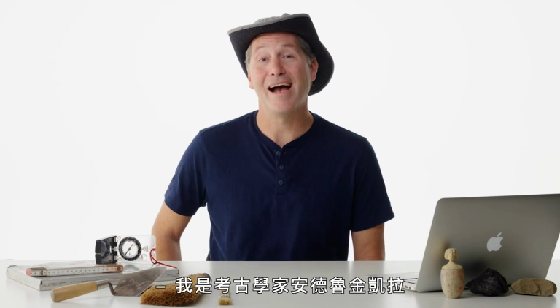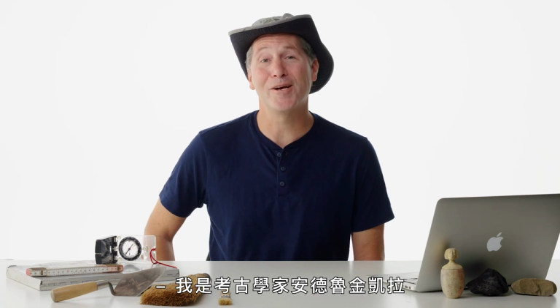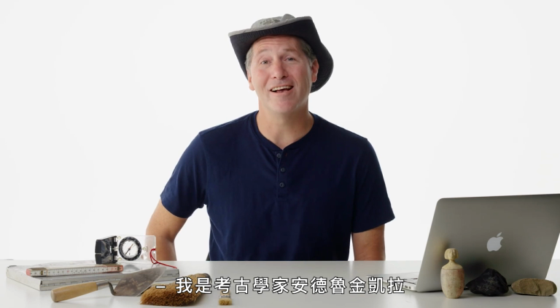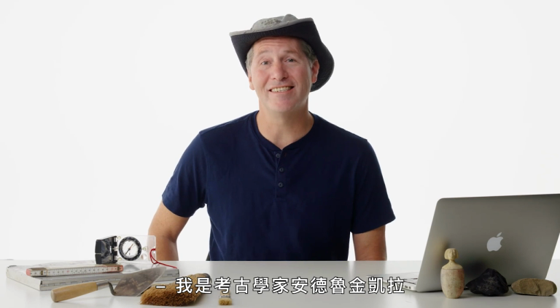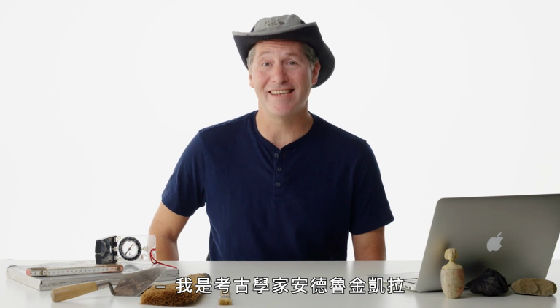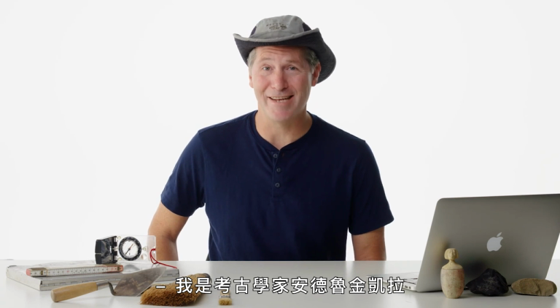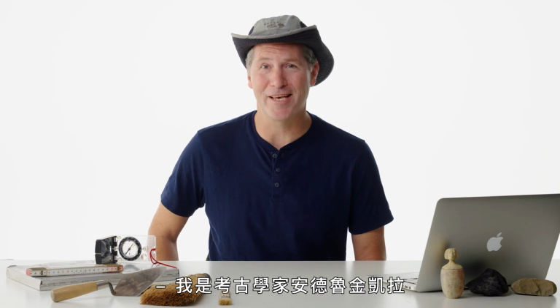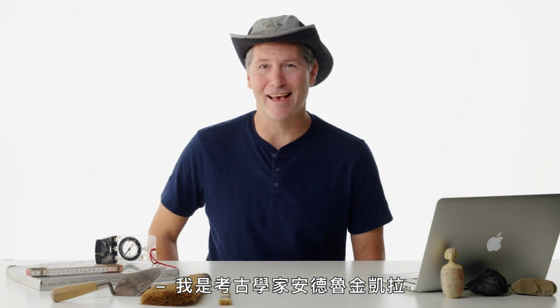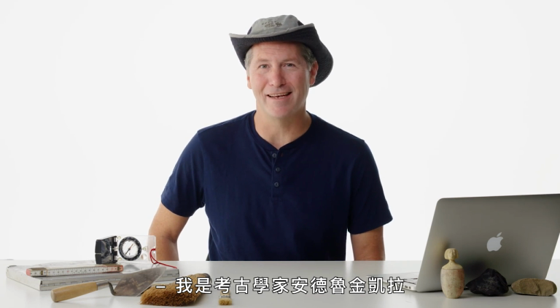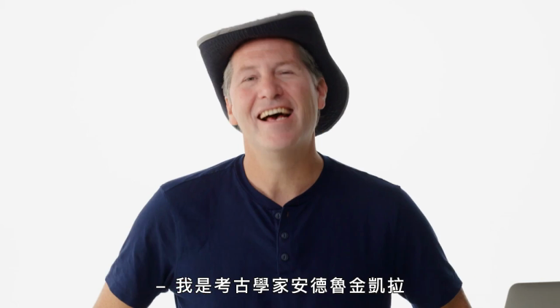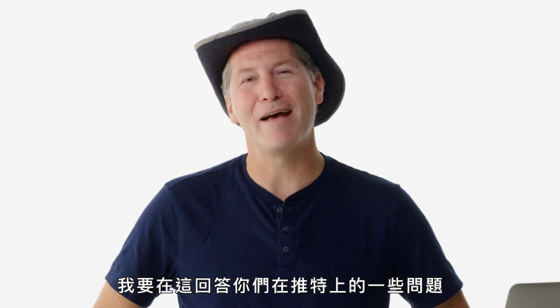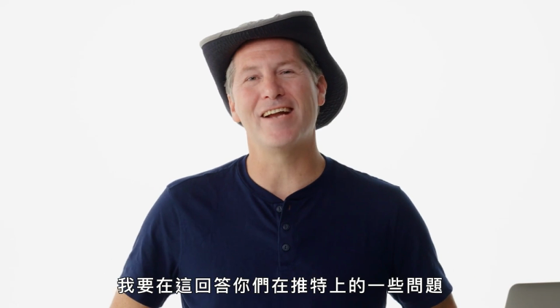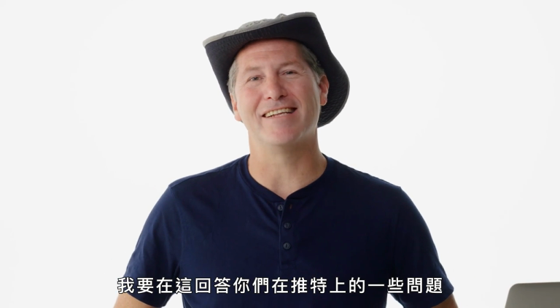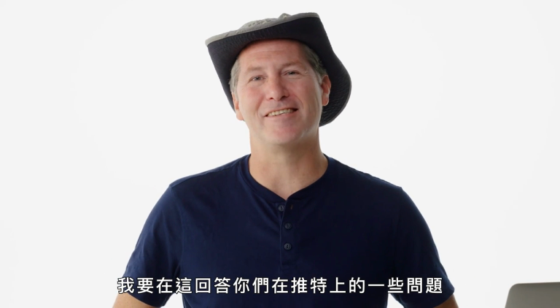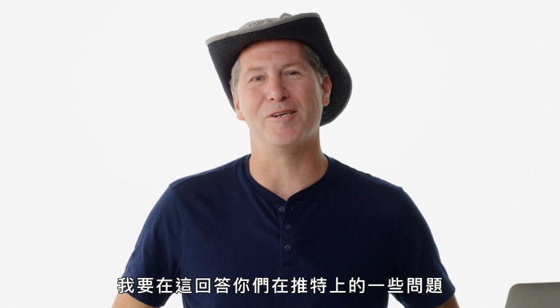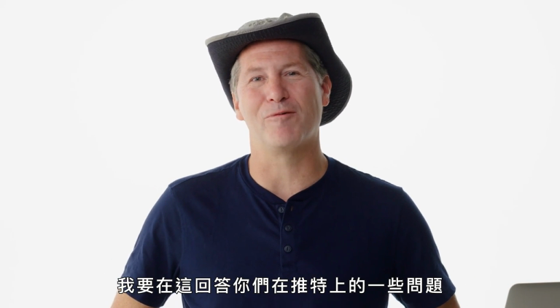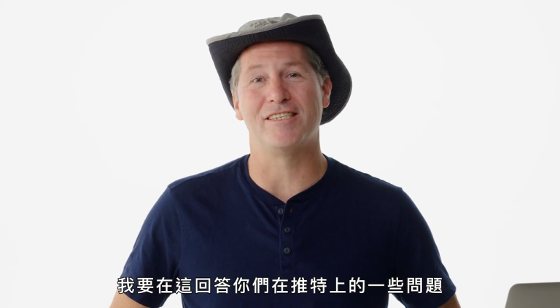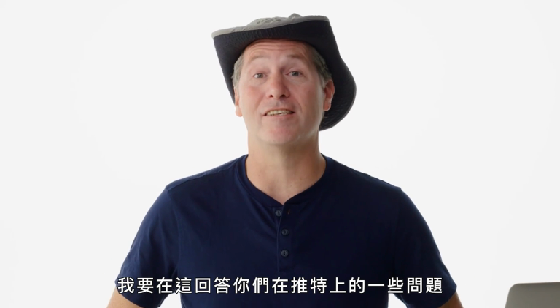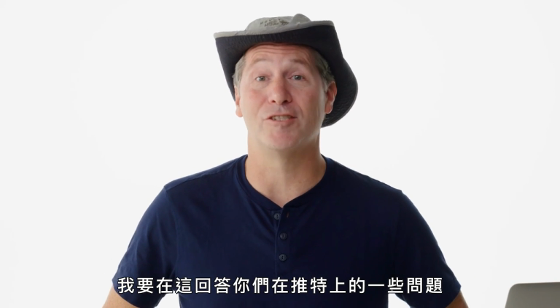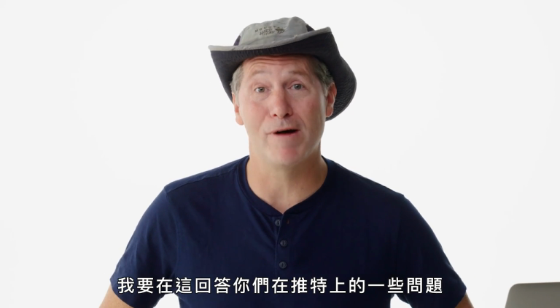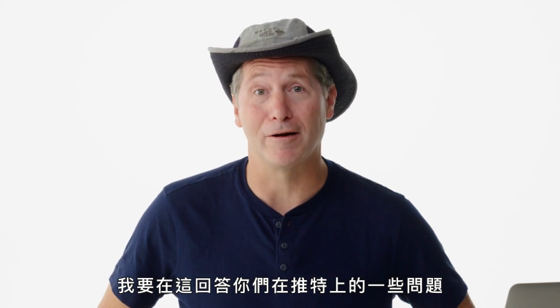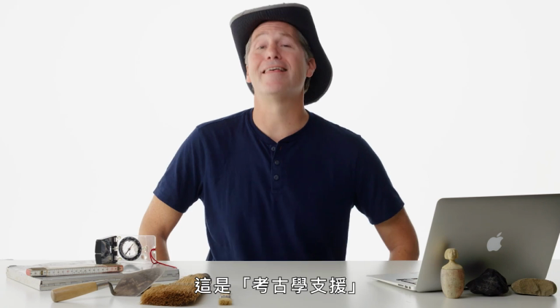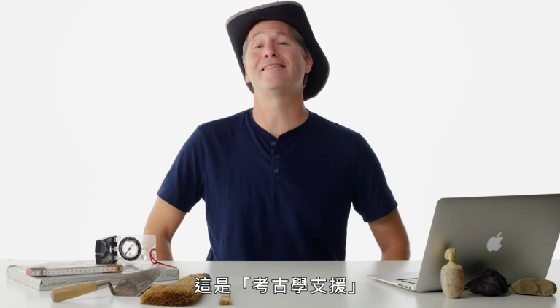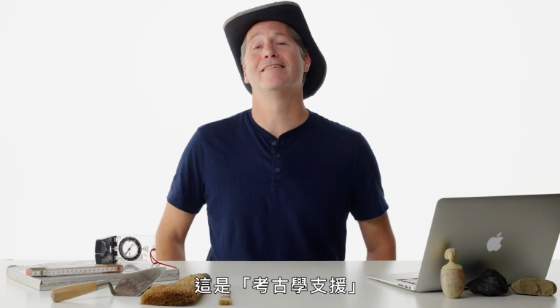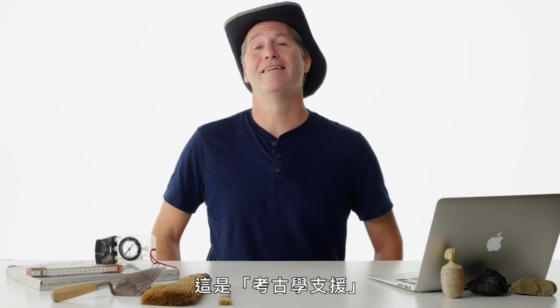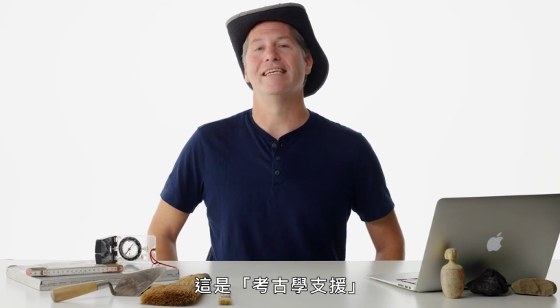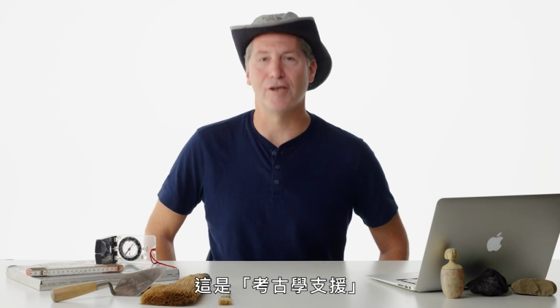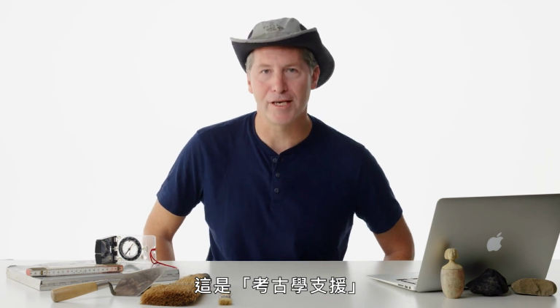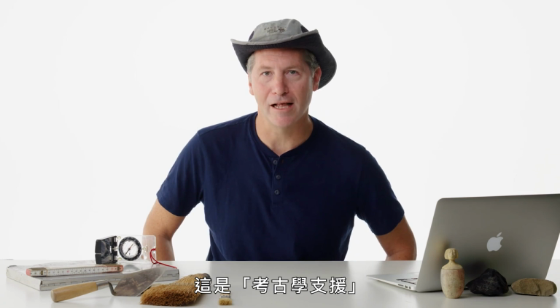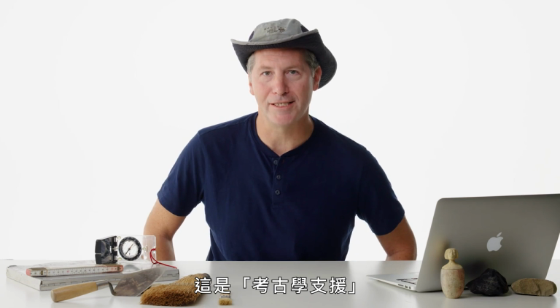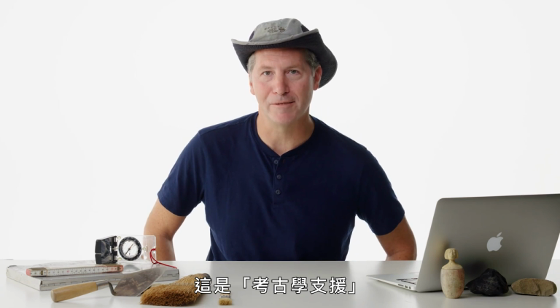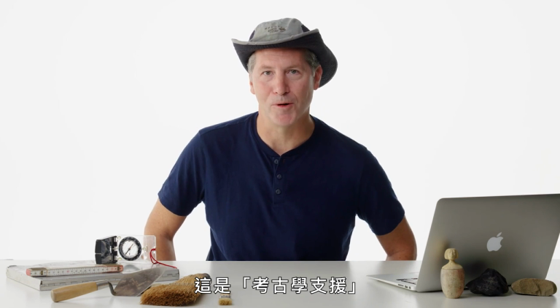I'm archaeologist Andrew Kinkela, and I'm here to answer some of your questions on Twitter. This is Archeology Support.